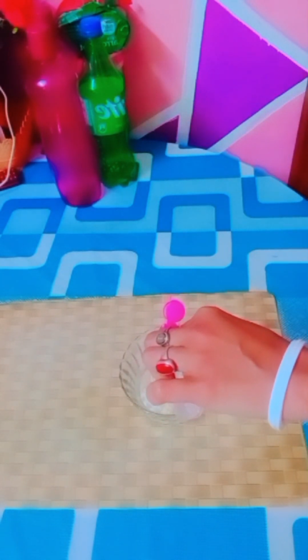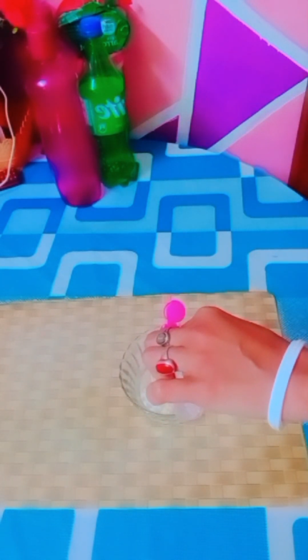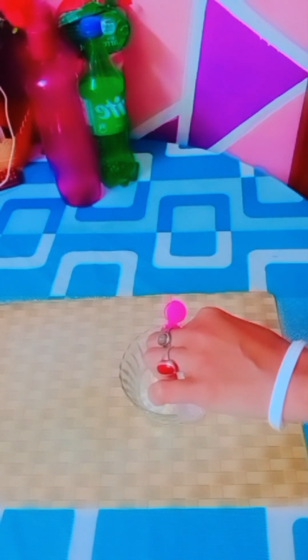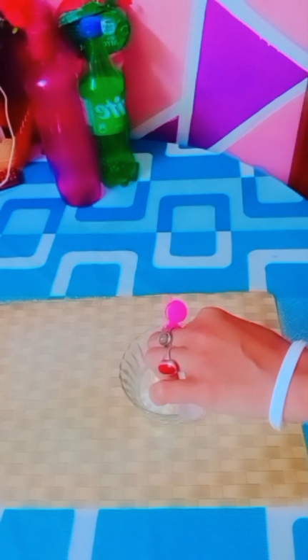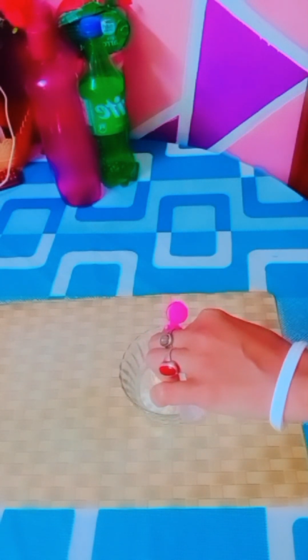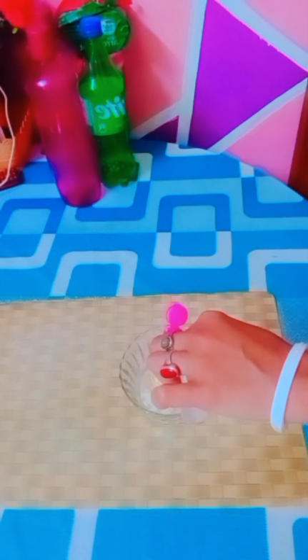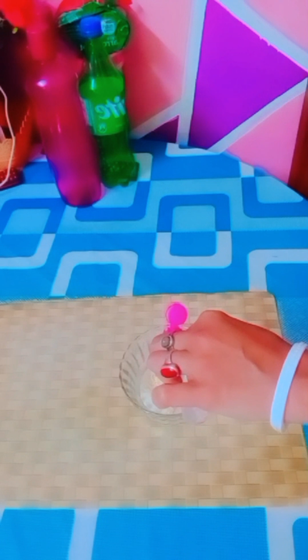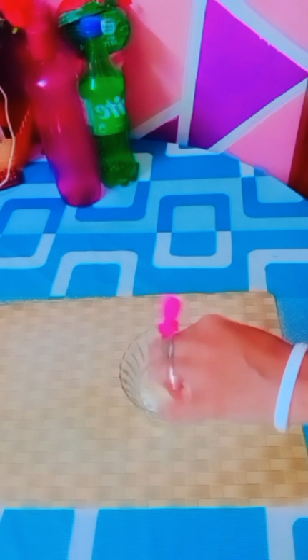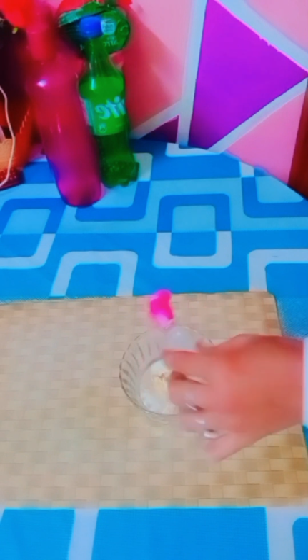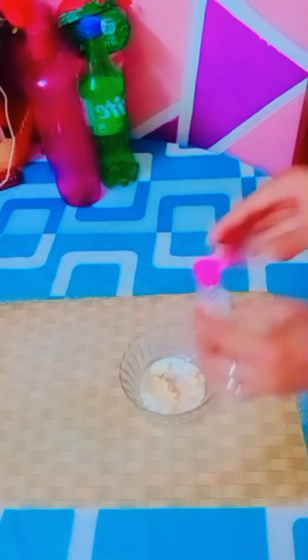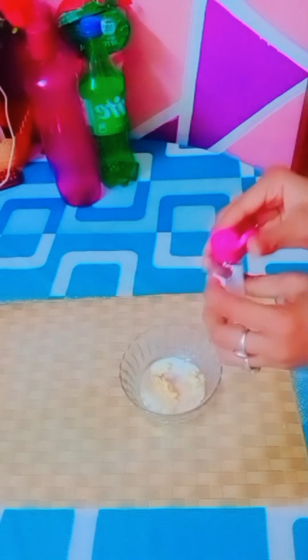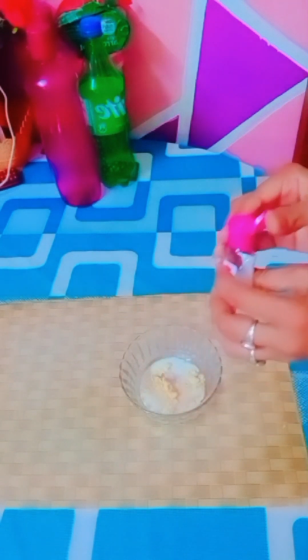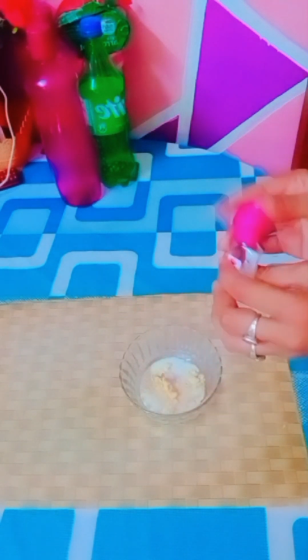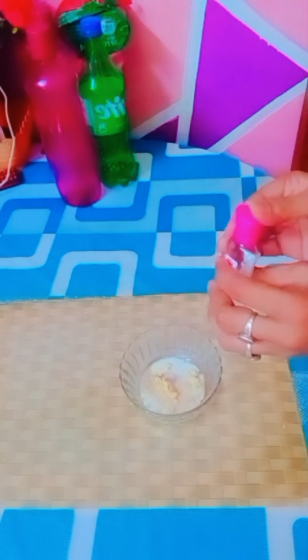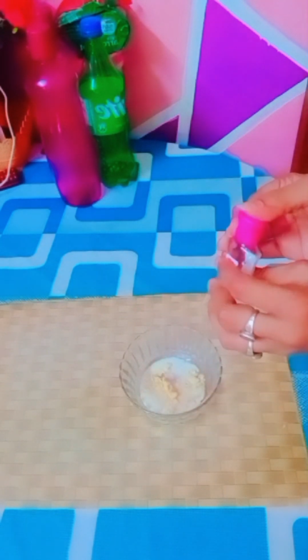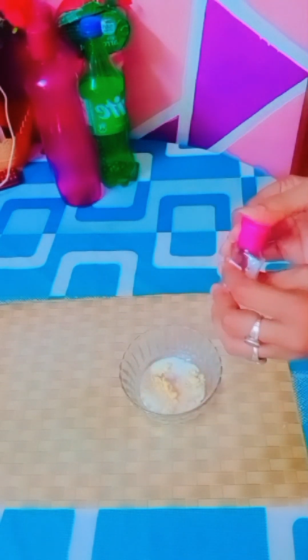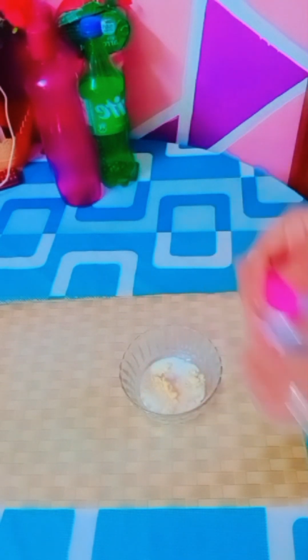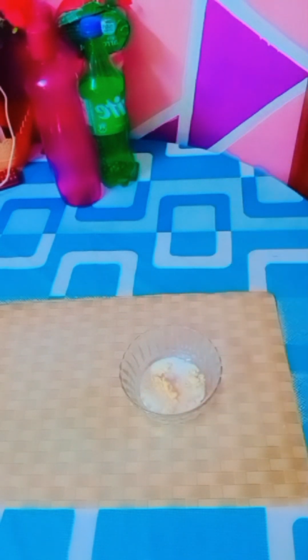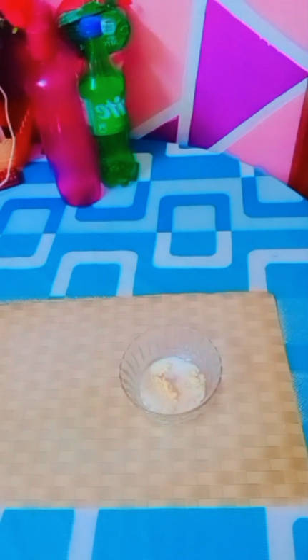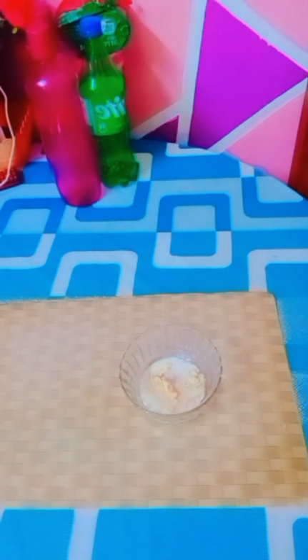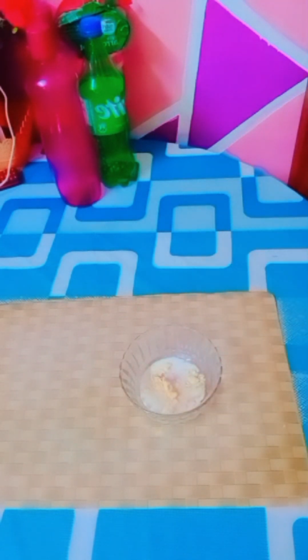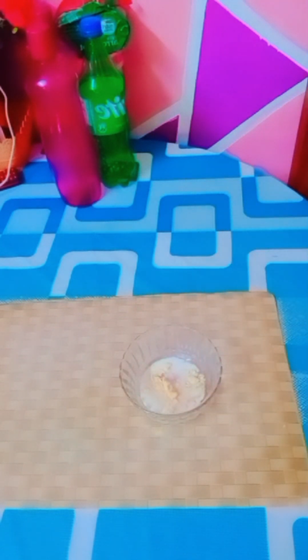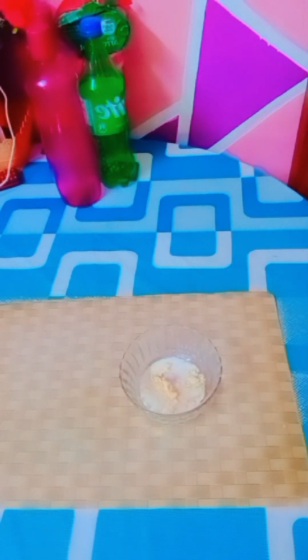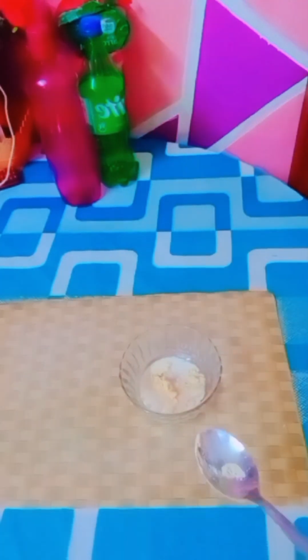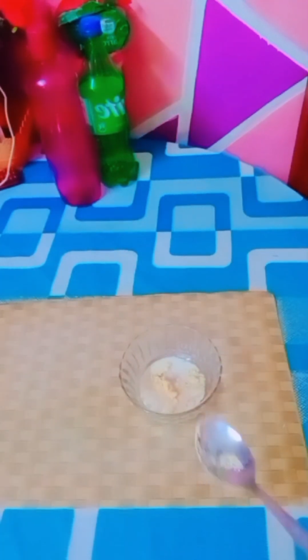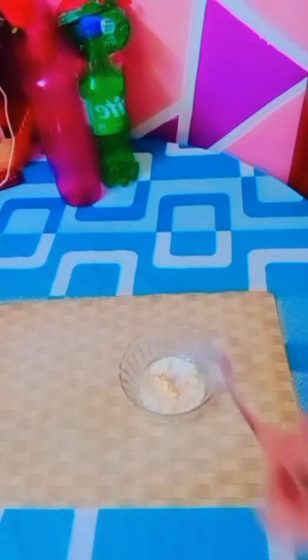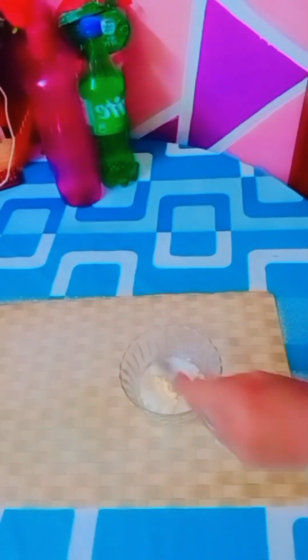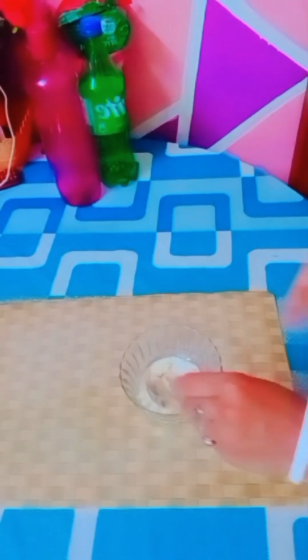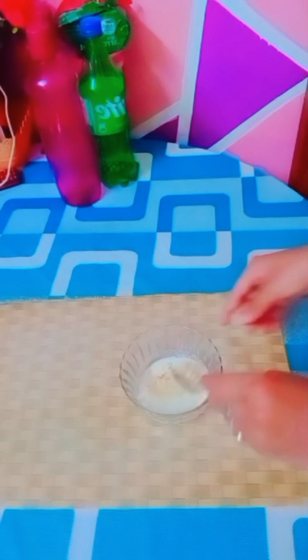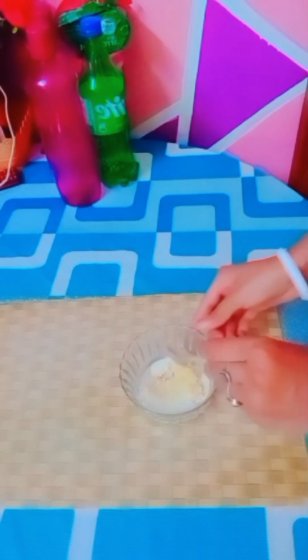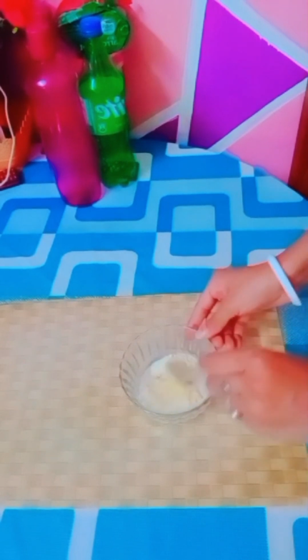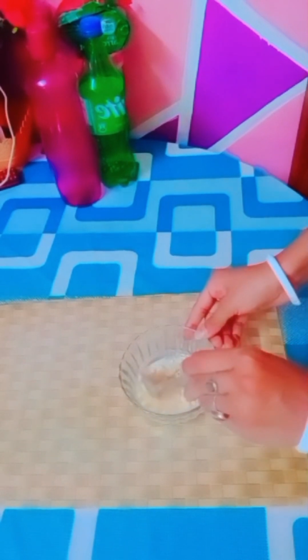The rose water is very small. Mix the rose water.